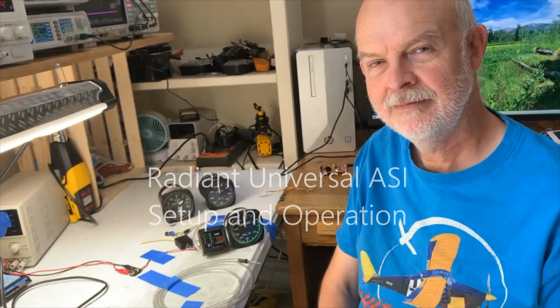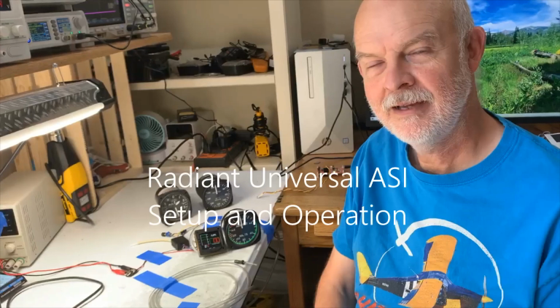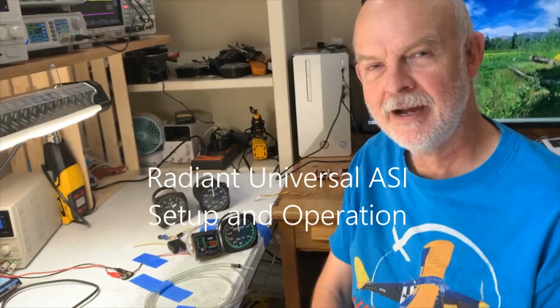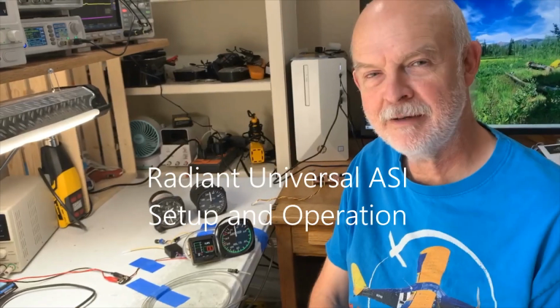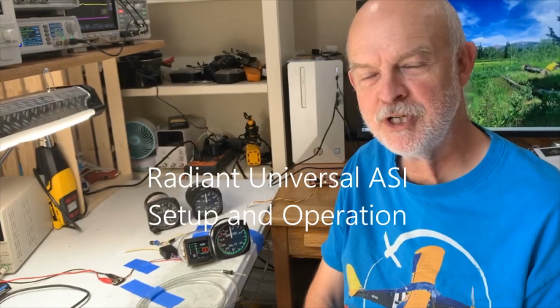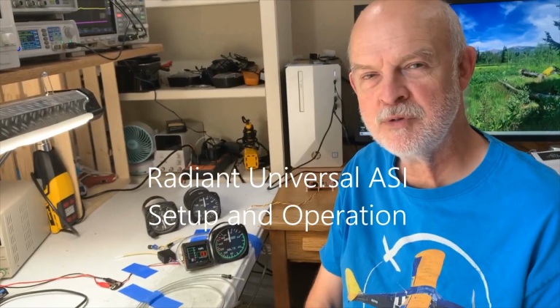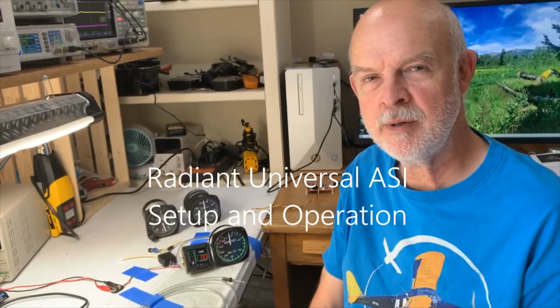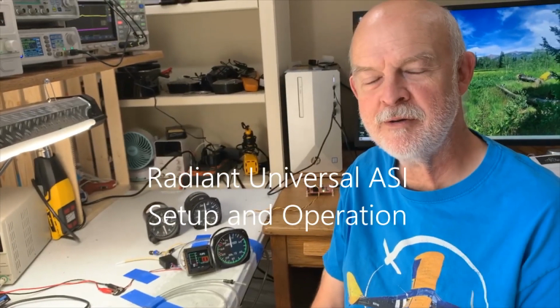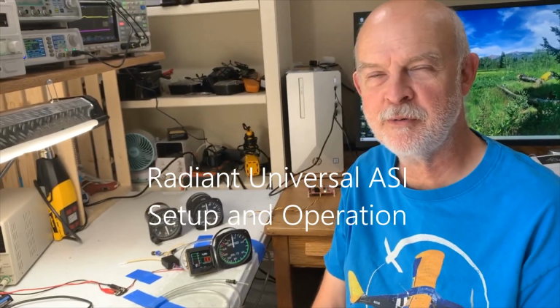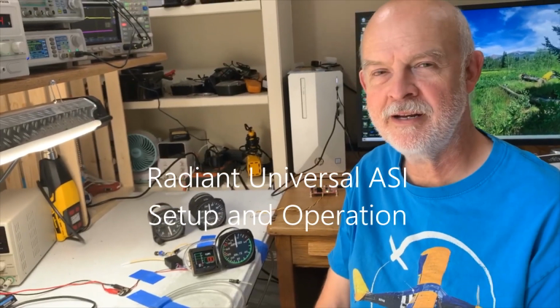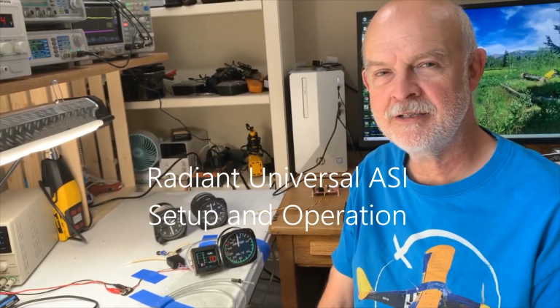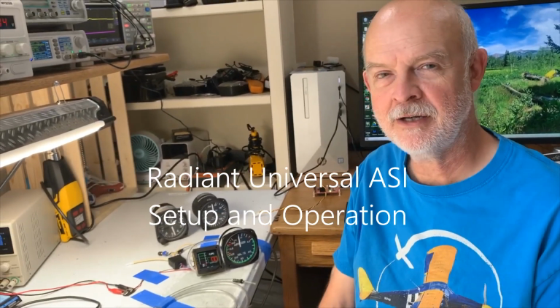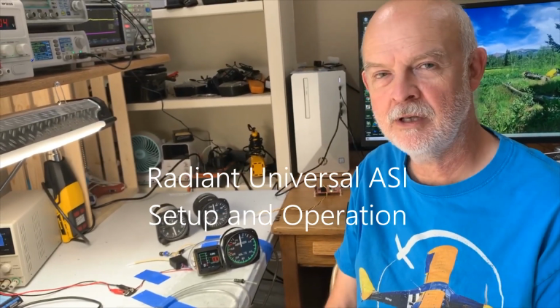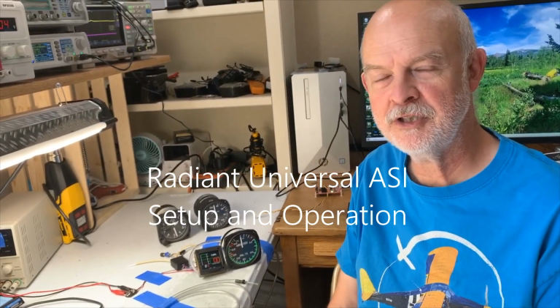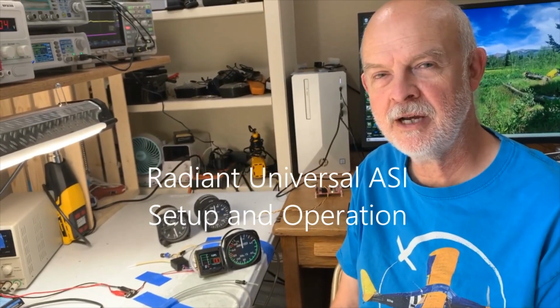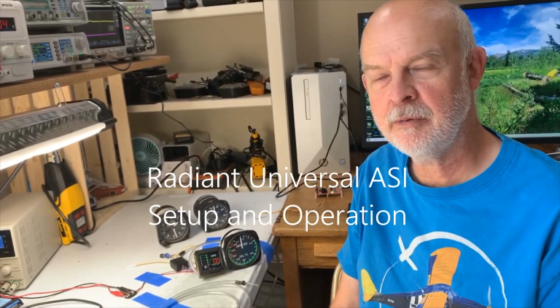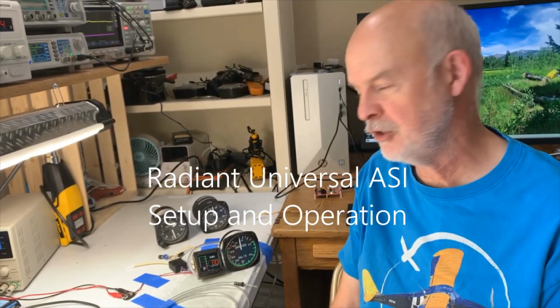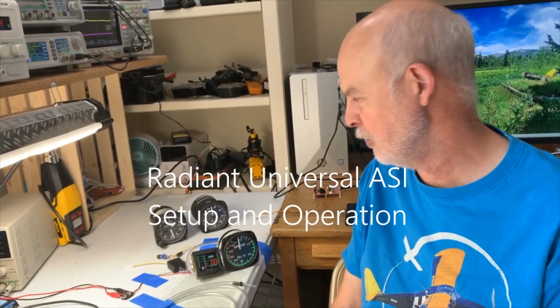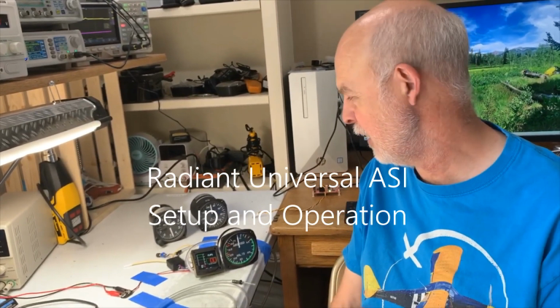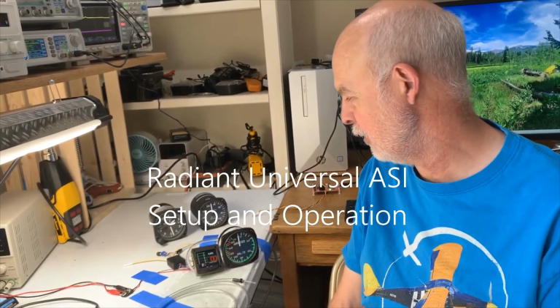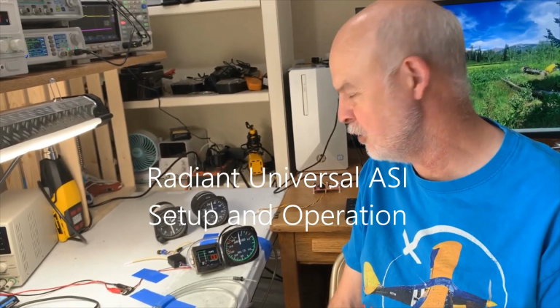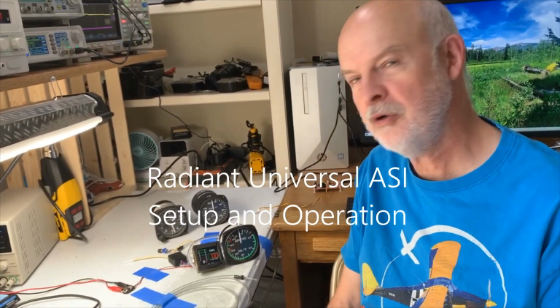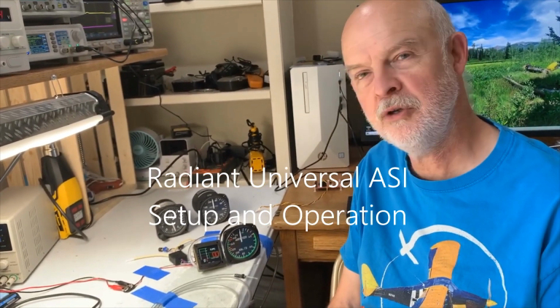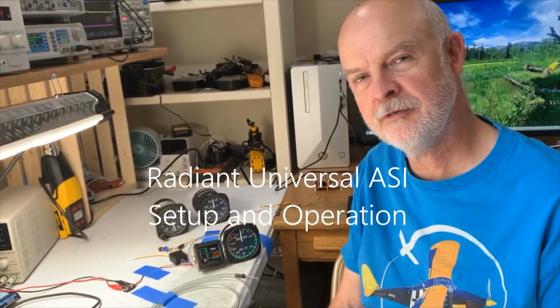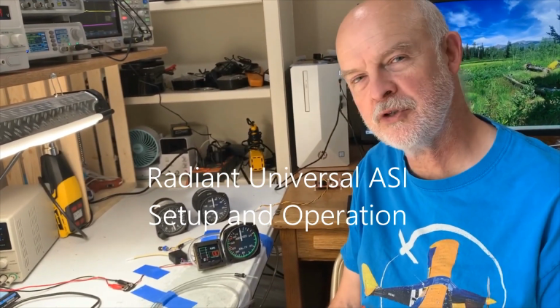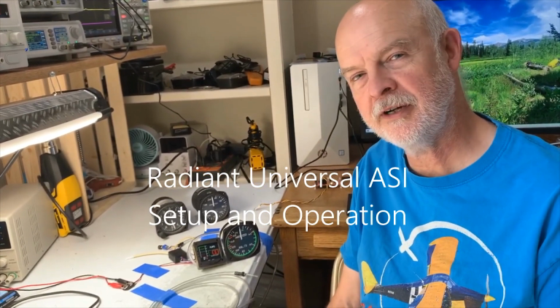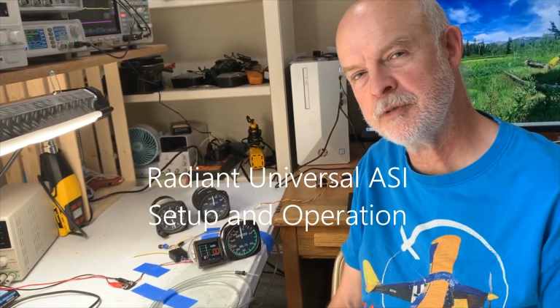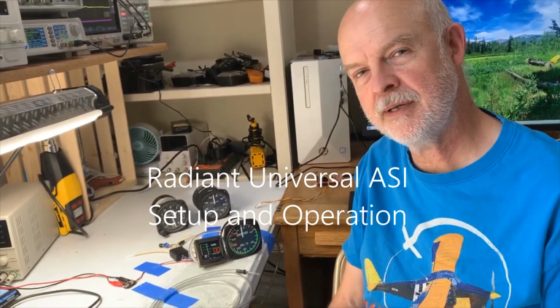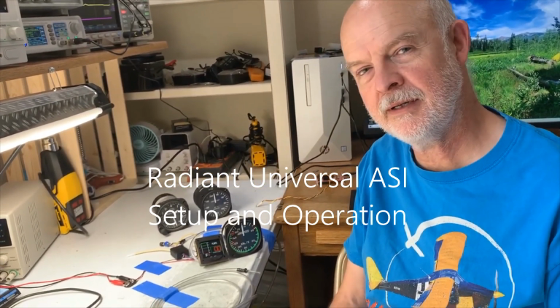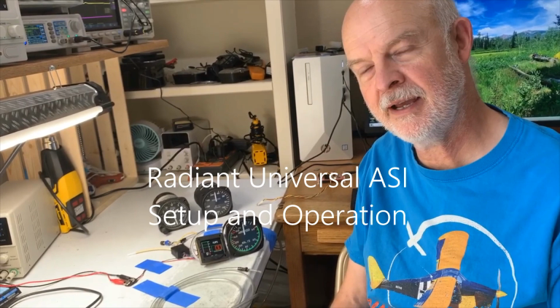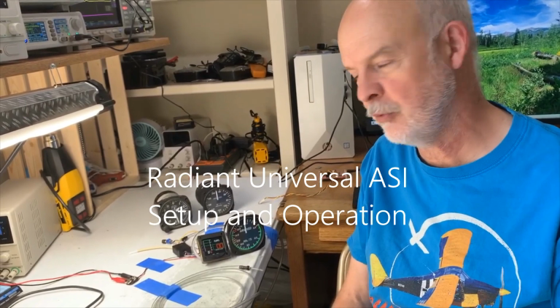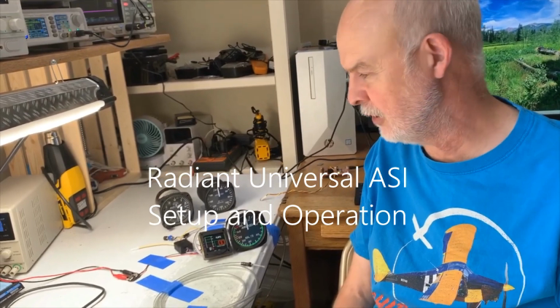Hi, I'm James Weavey with Radiant Technology. I want to show you how our new universal airspeed indicator works.